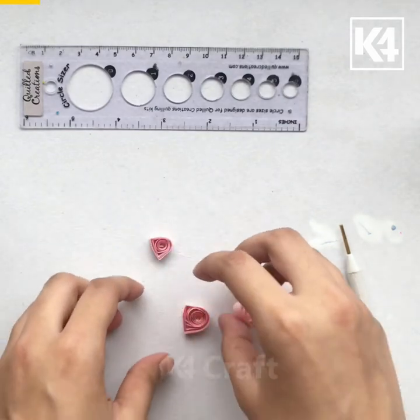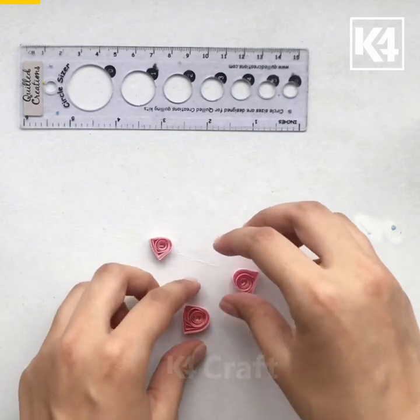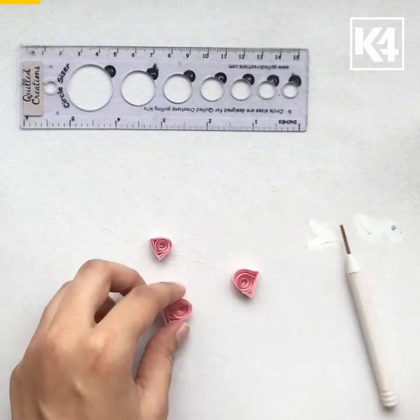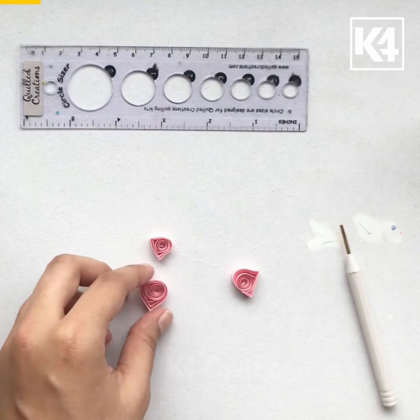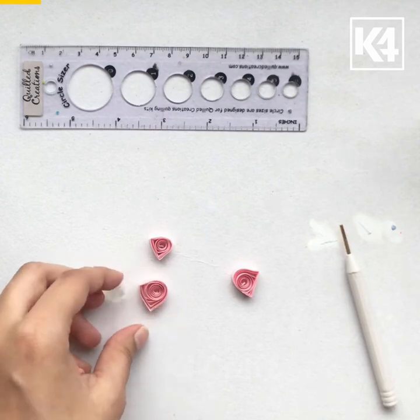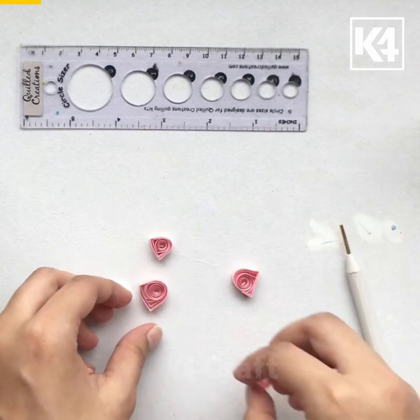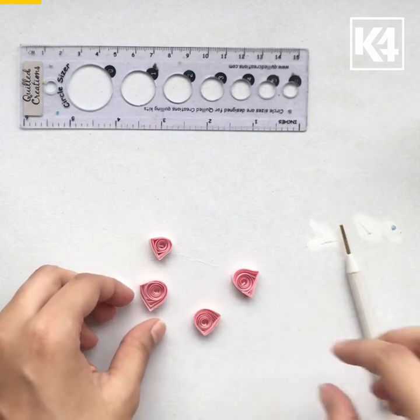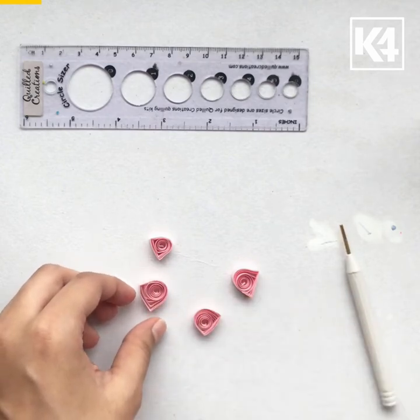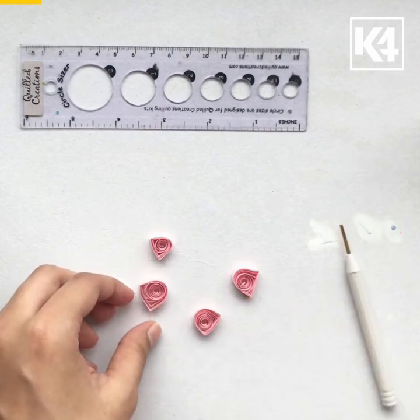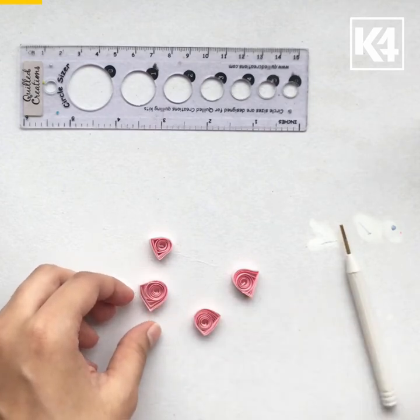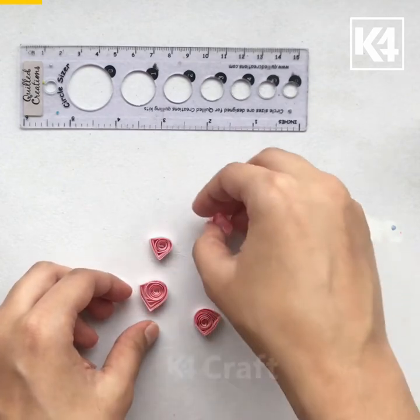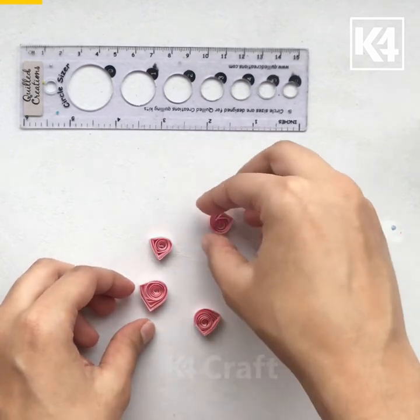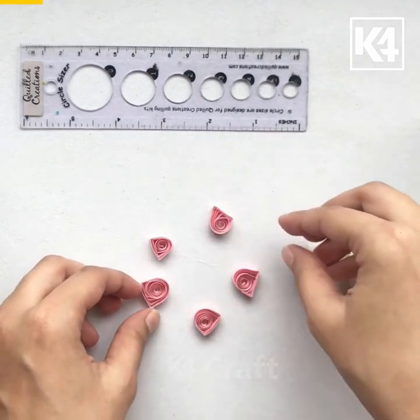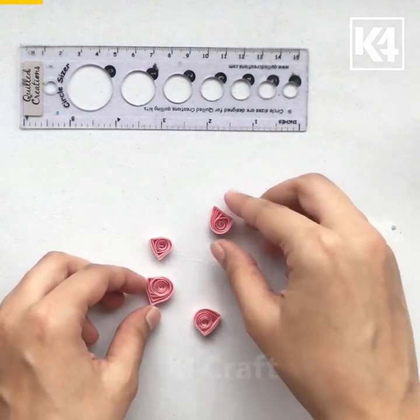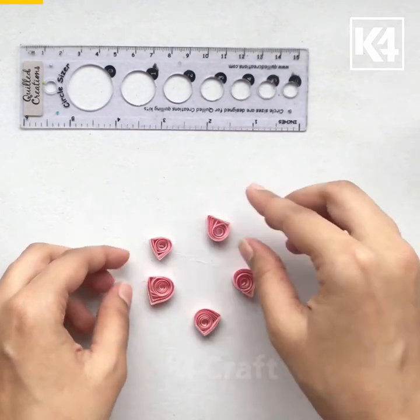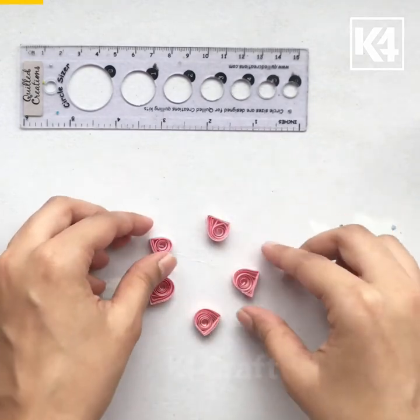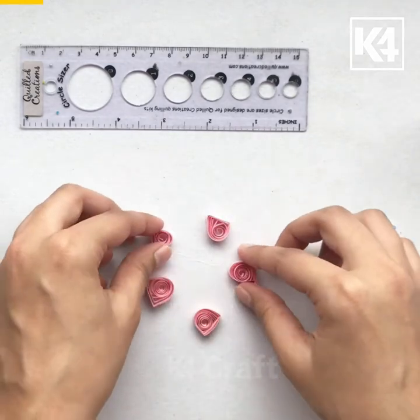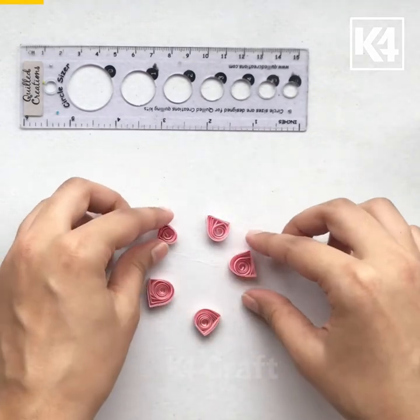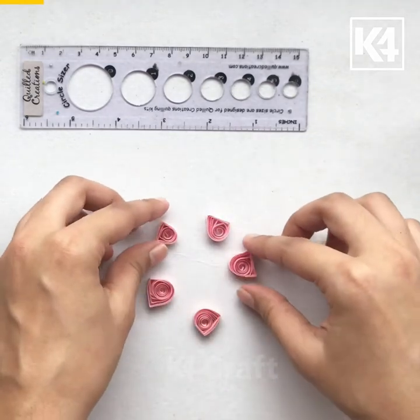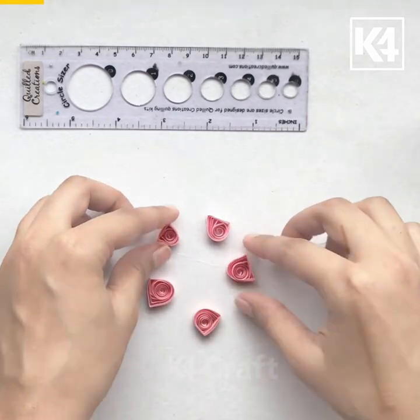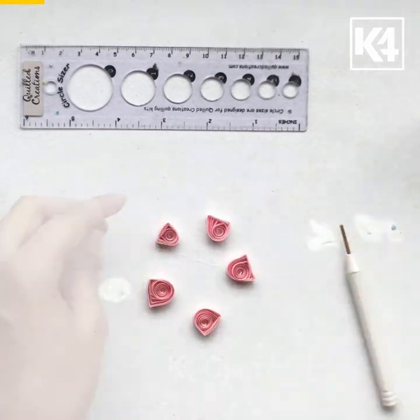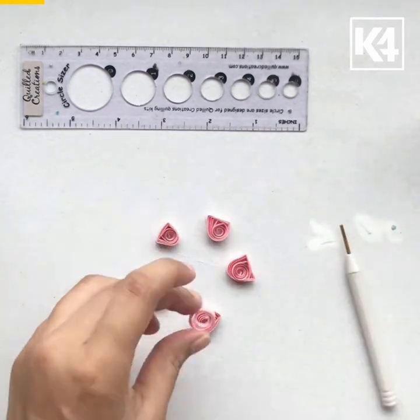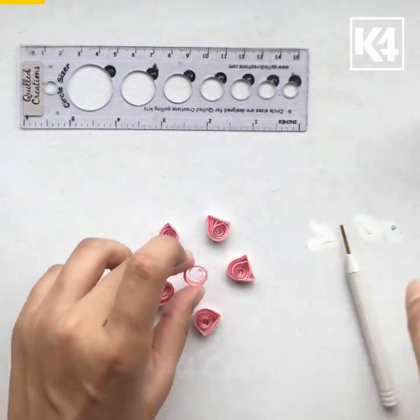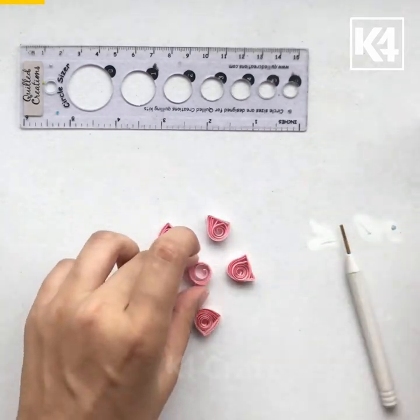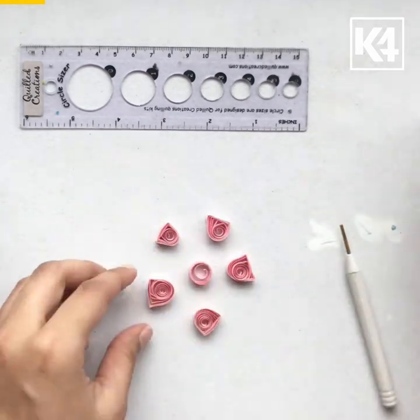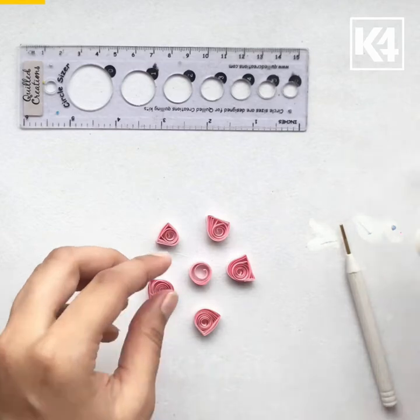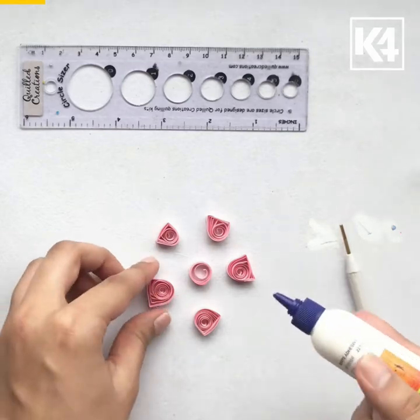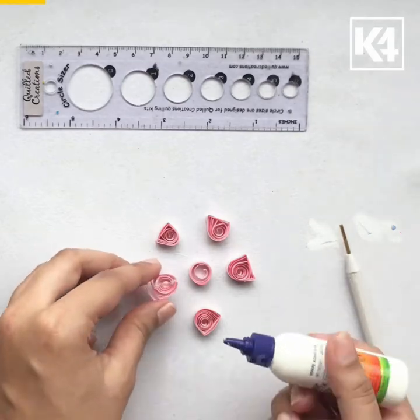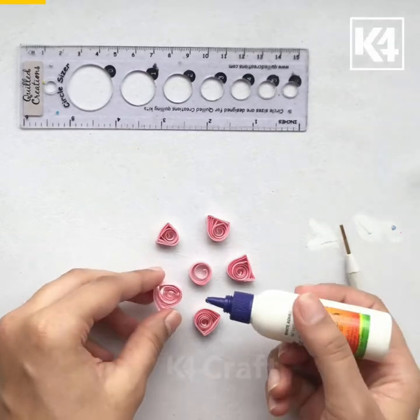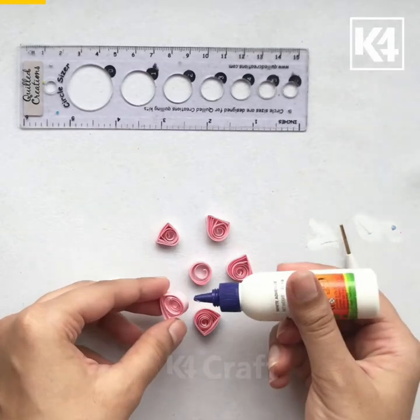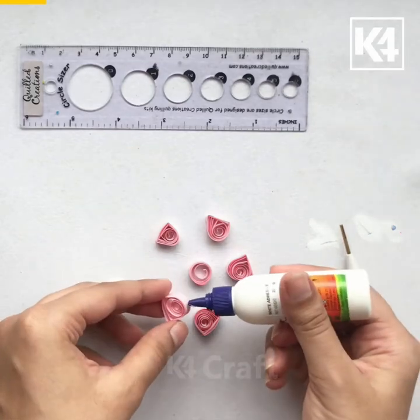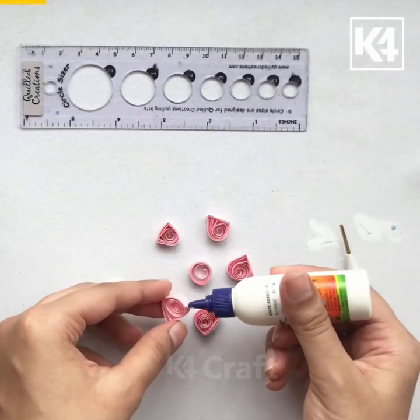We will need 5 of these and a loose quilling coil. Now we will stick them together.